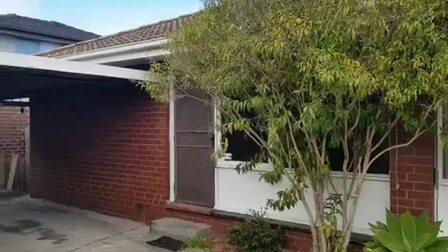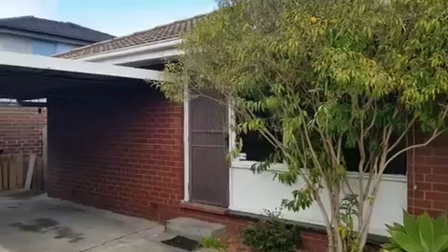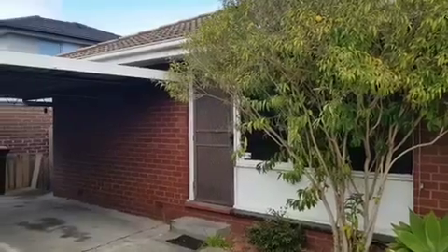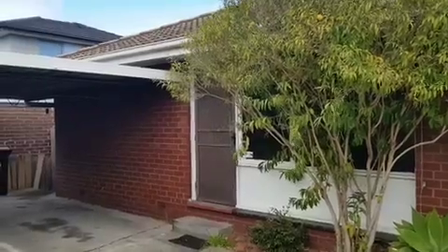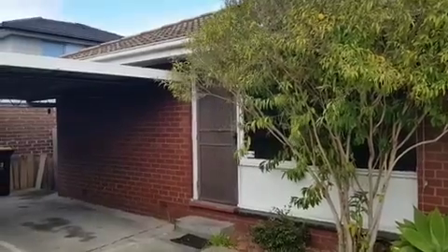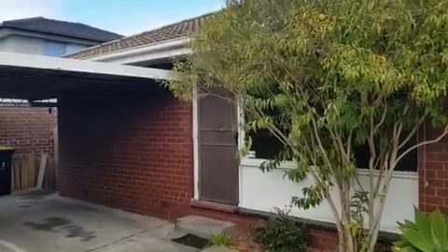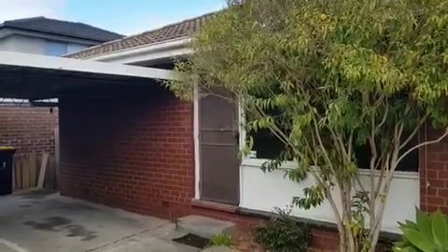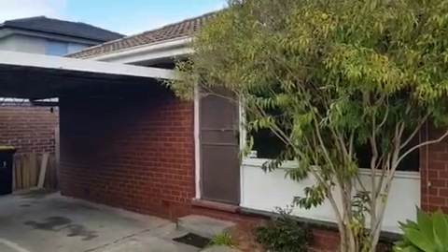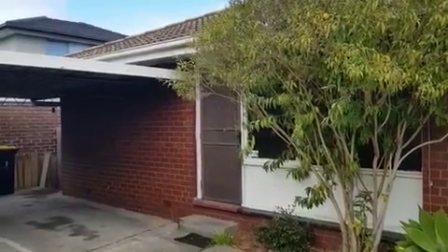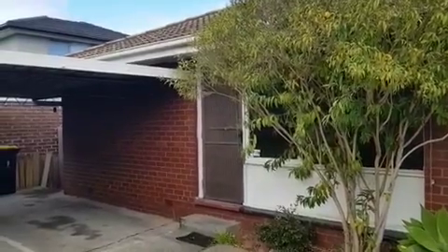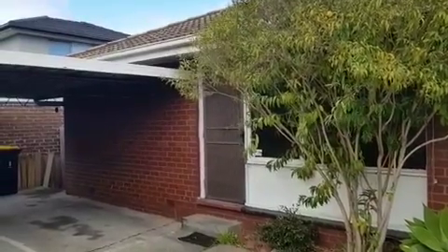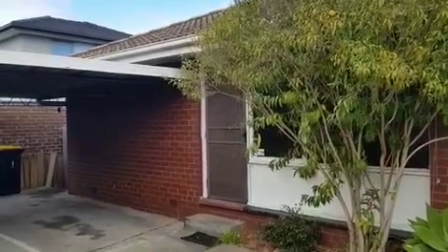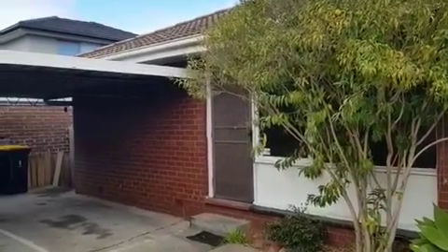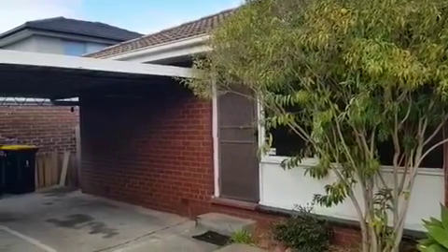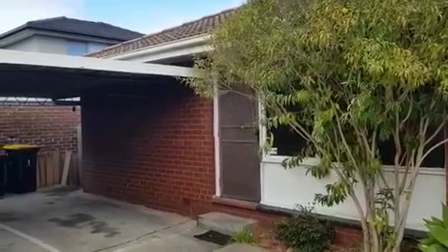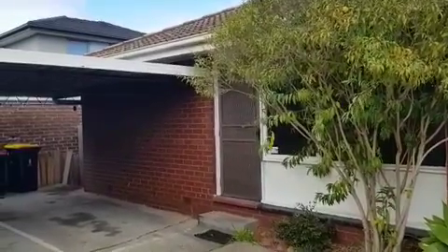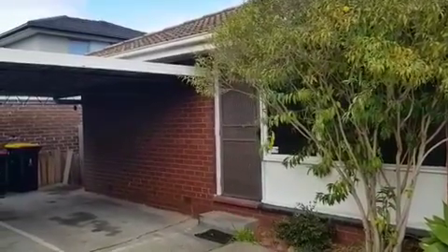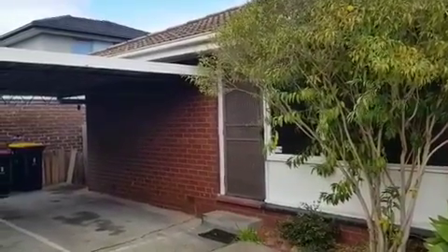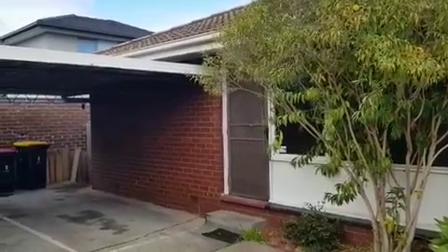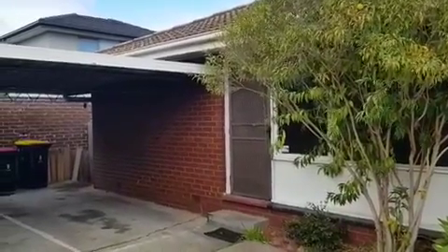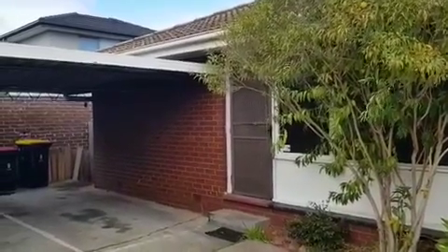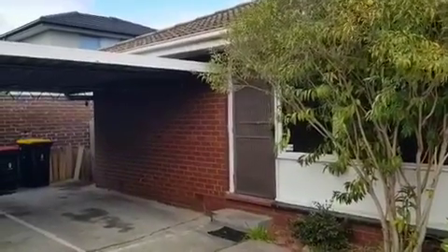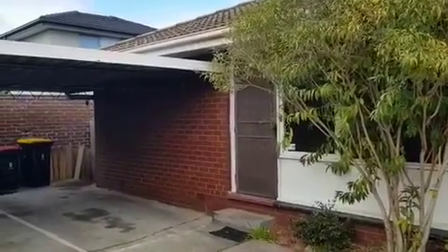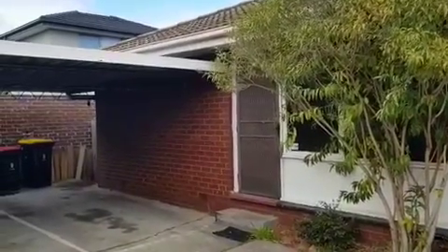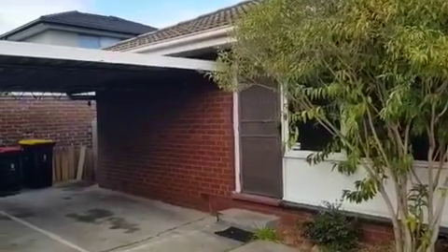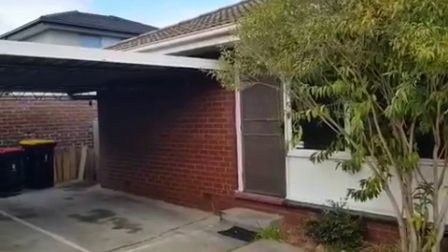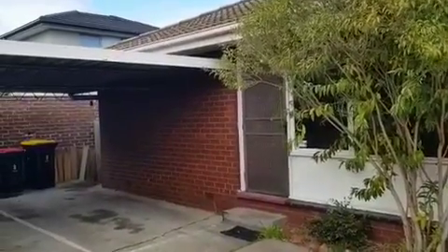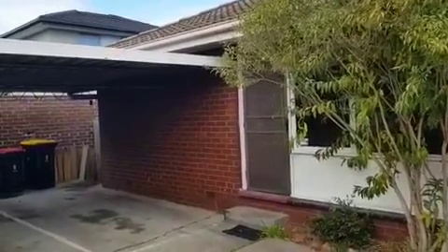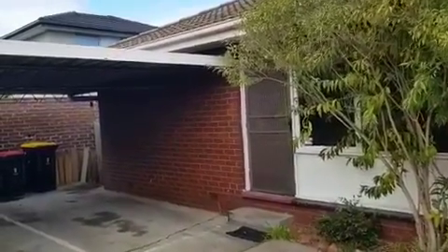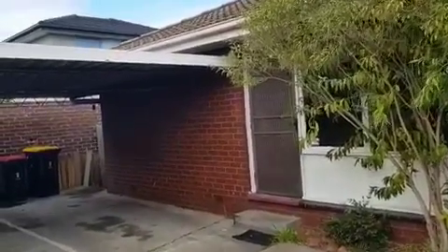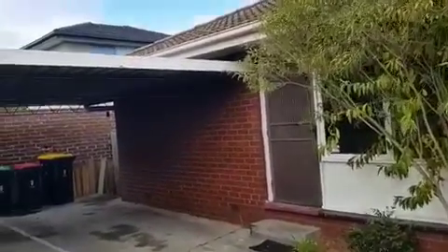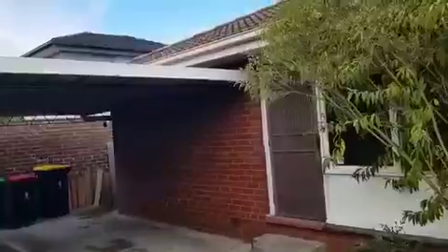This is Paul from Ray White Cheltenham. This is a virtual tour of Unit 5 at 8 to 10 Argus Street in Cheltenham. Let's have a look through.